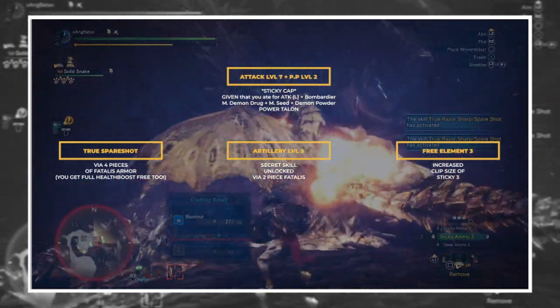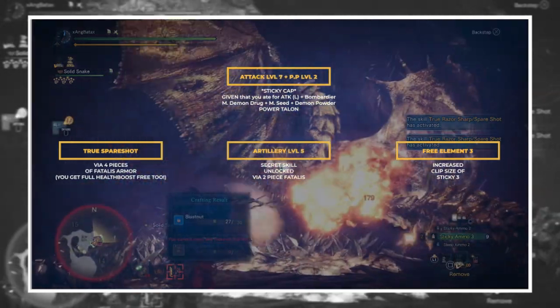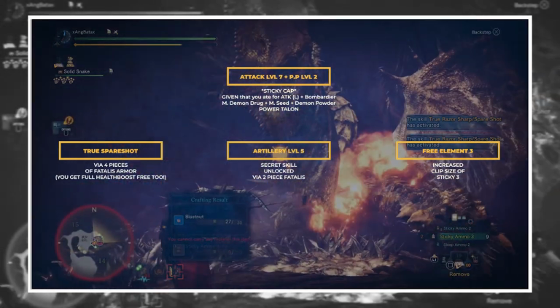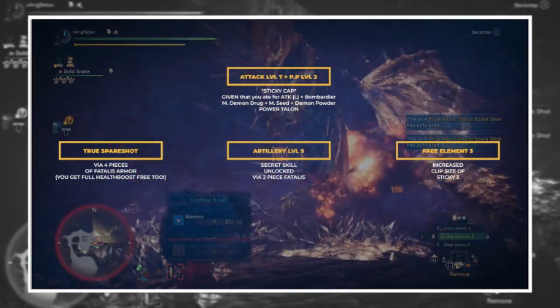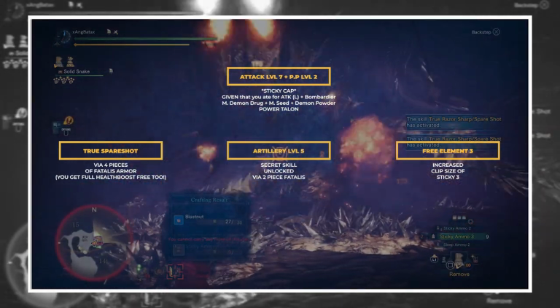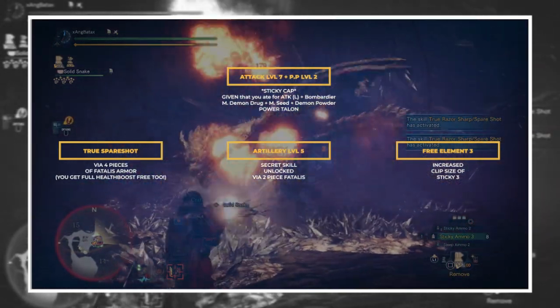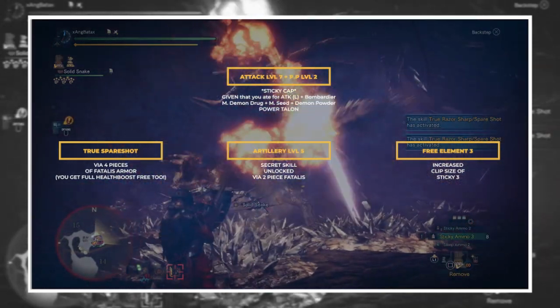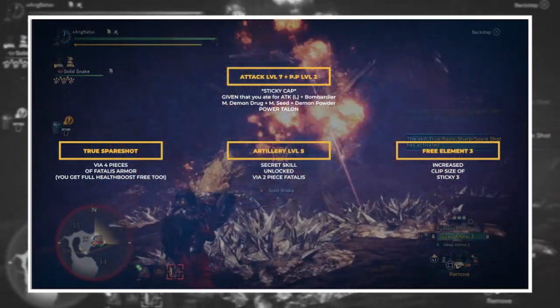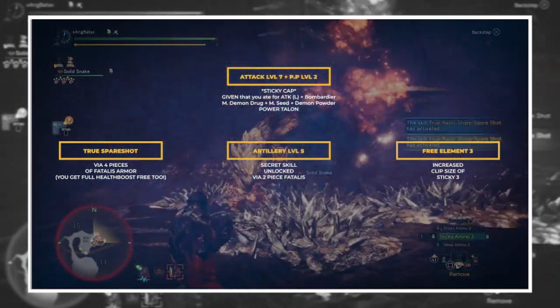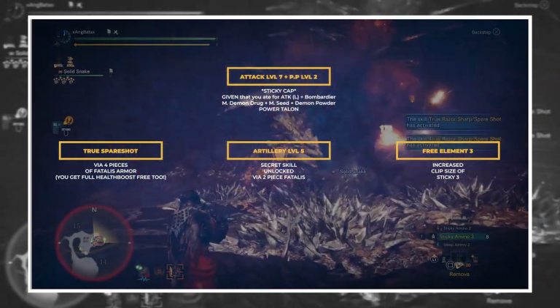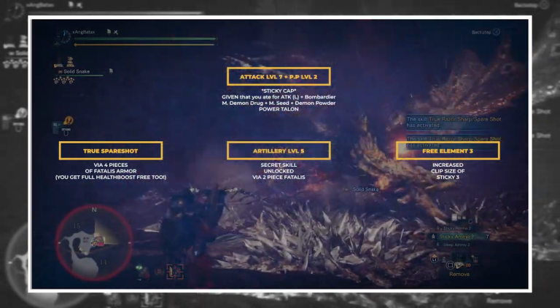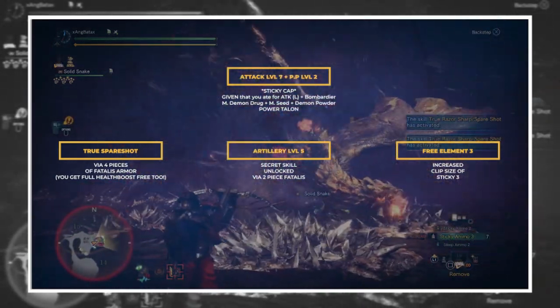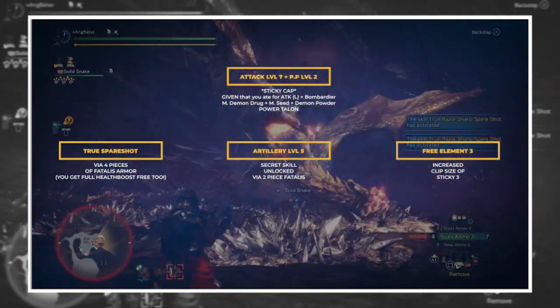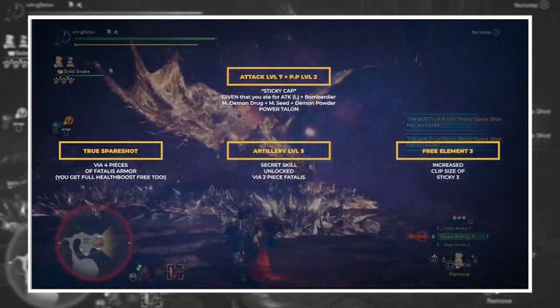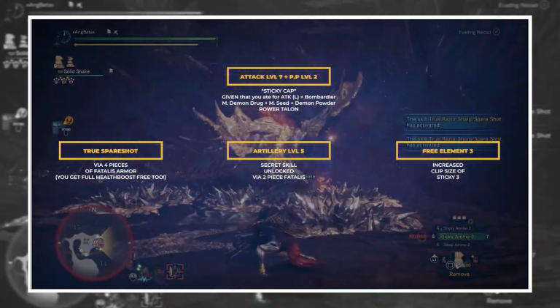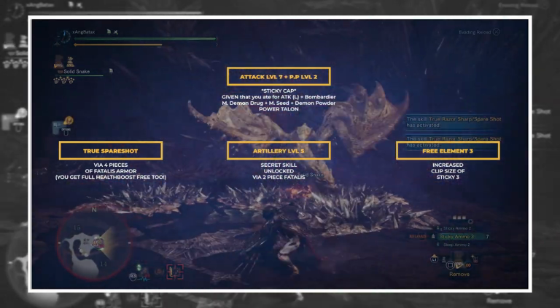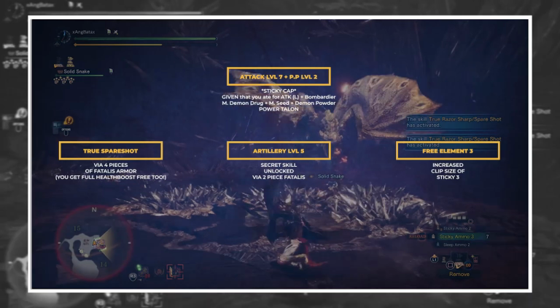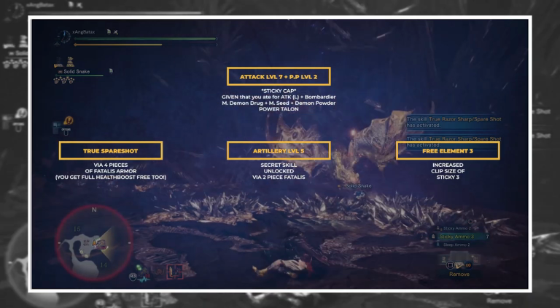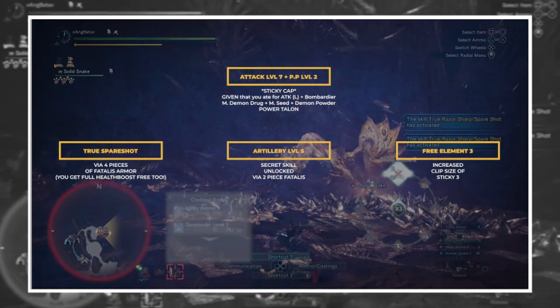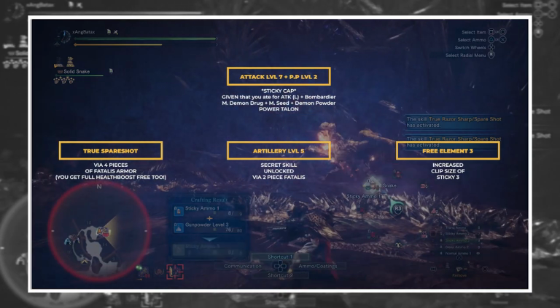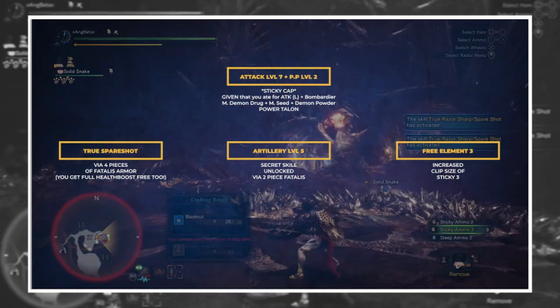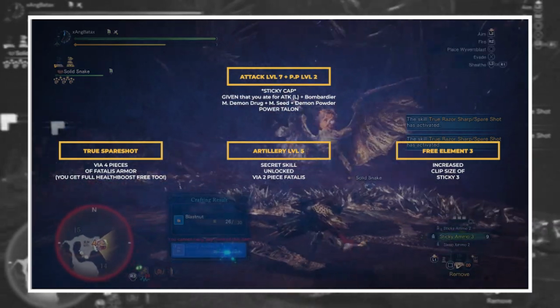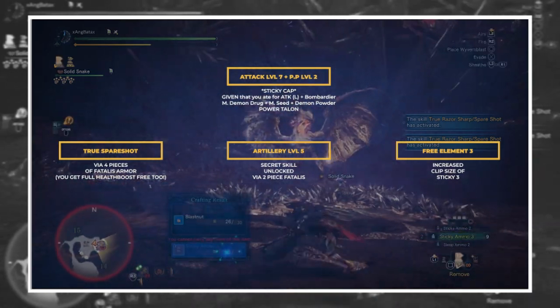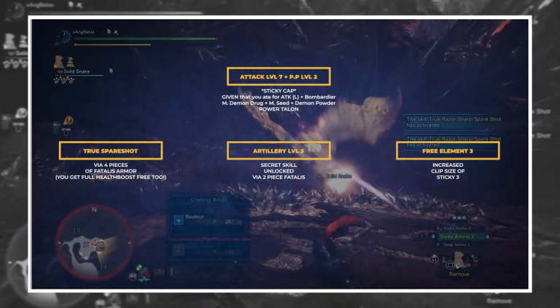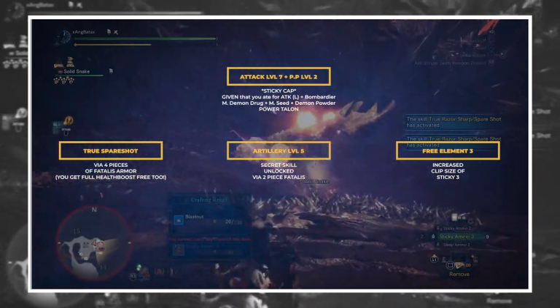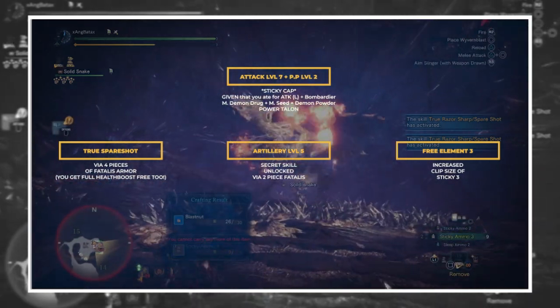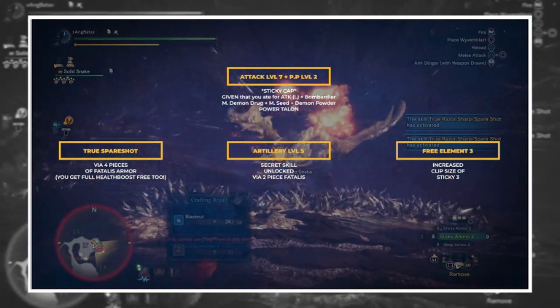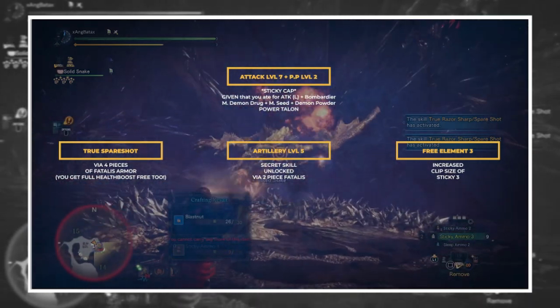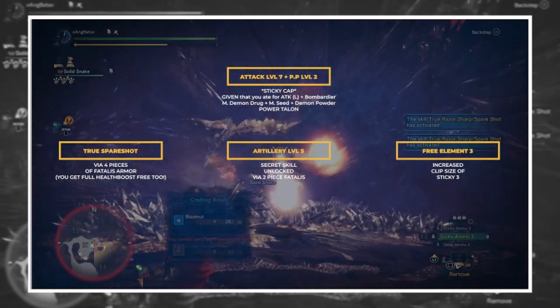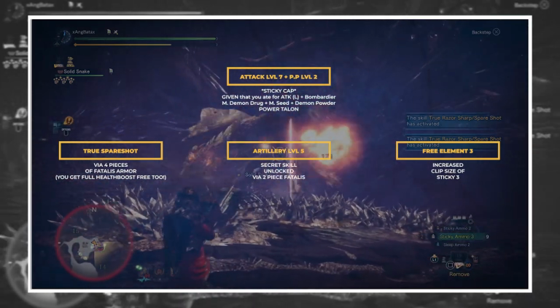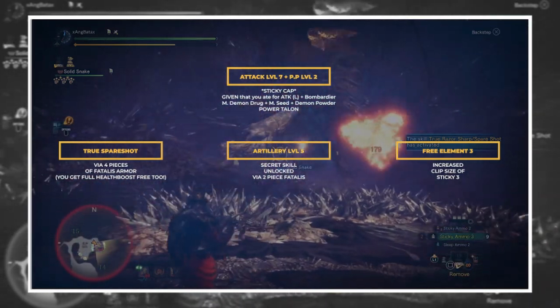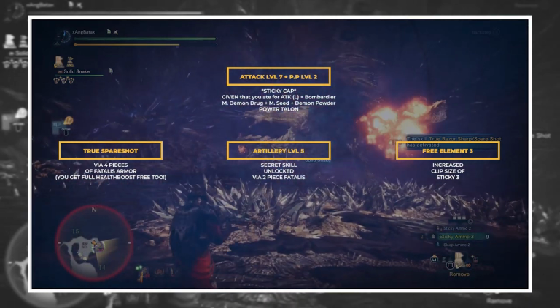I really favor having Attack and Peak Performance over Agitator in a sticky setup because you have better uptime. The damage bonus is already acquired the moment you start the fight, unlike Agitator, plus you don't benefit at all from the affinity increase.